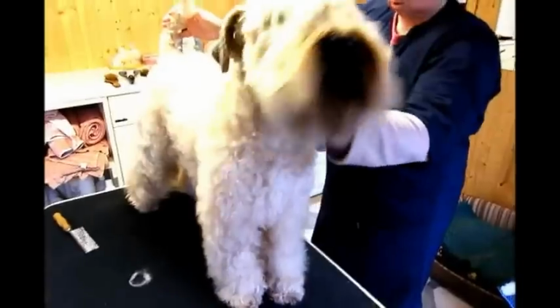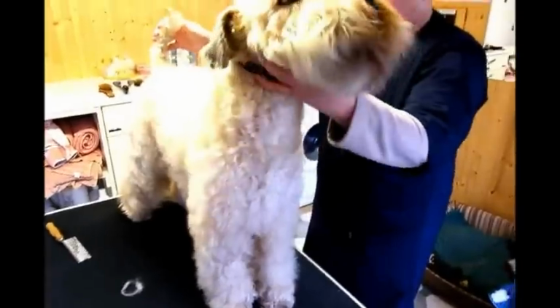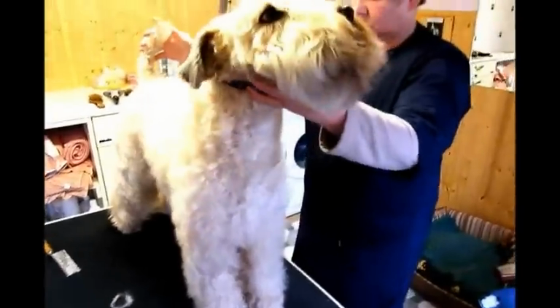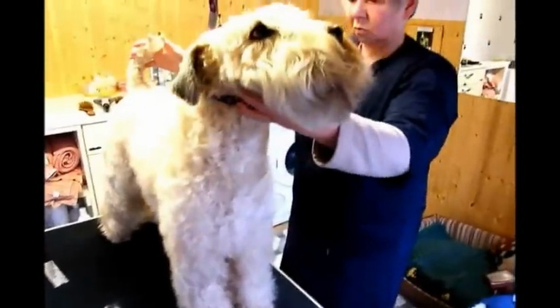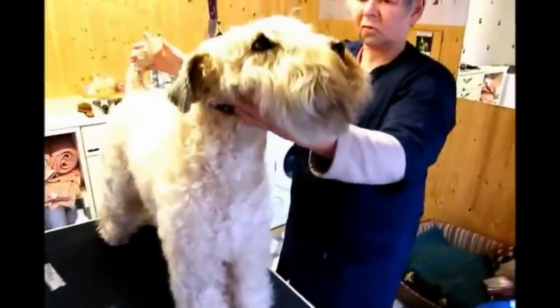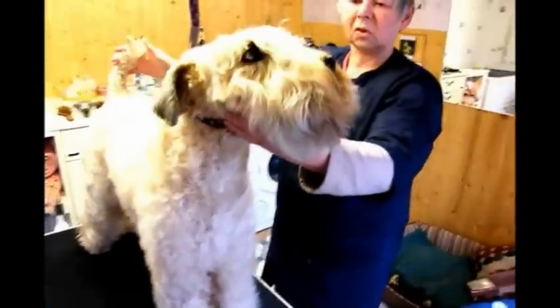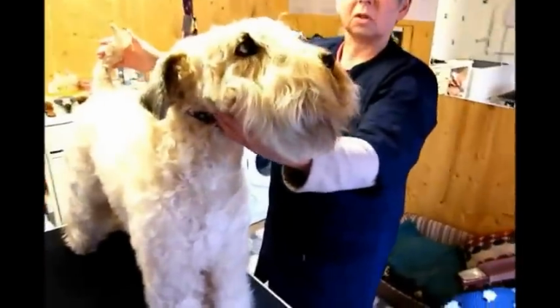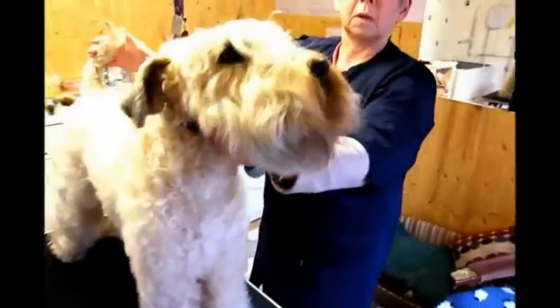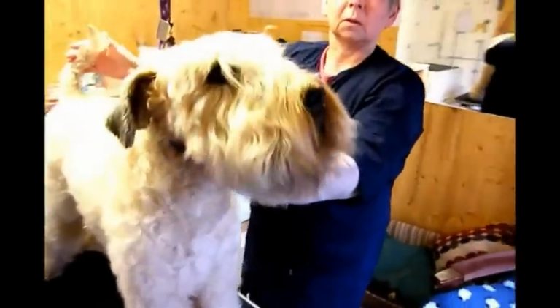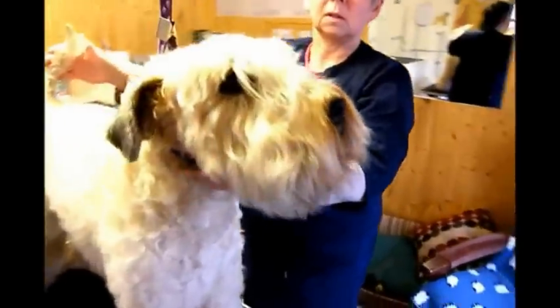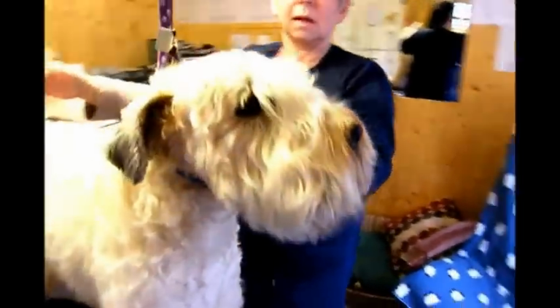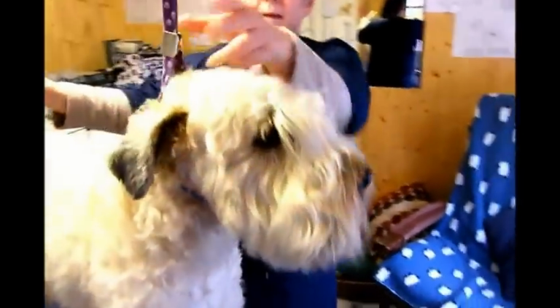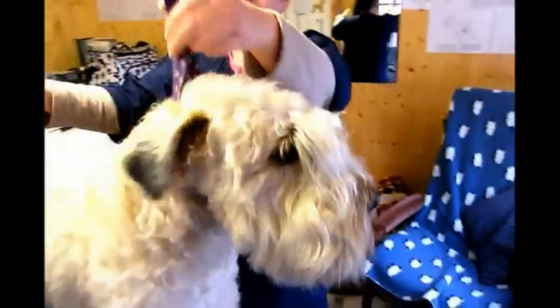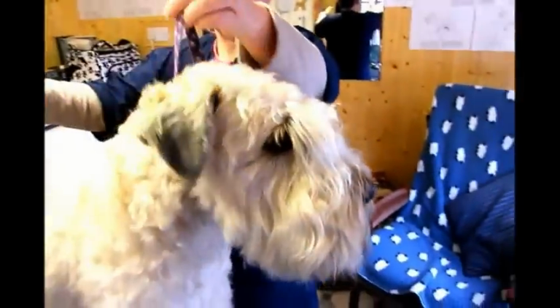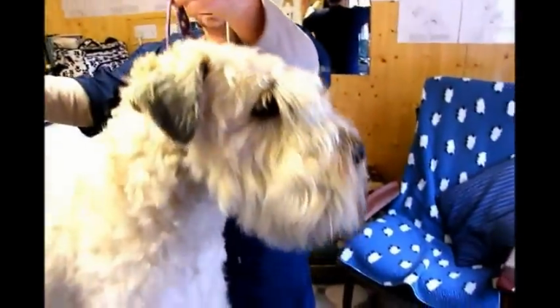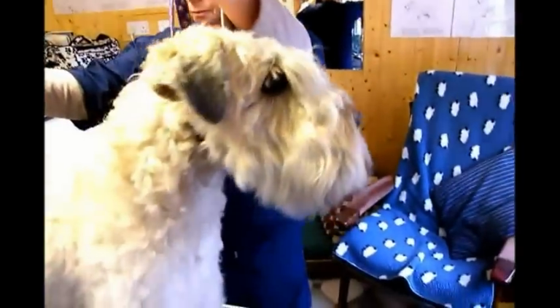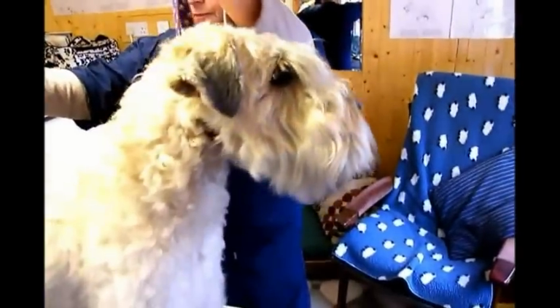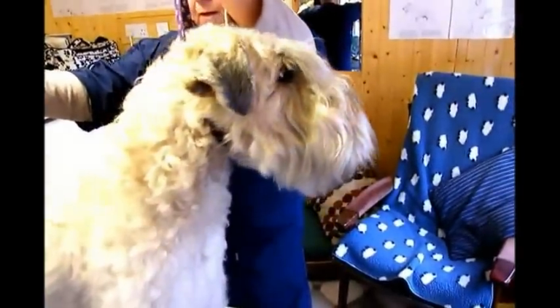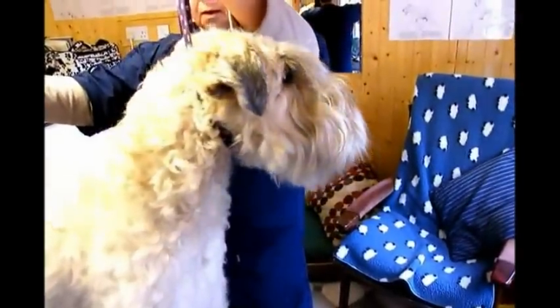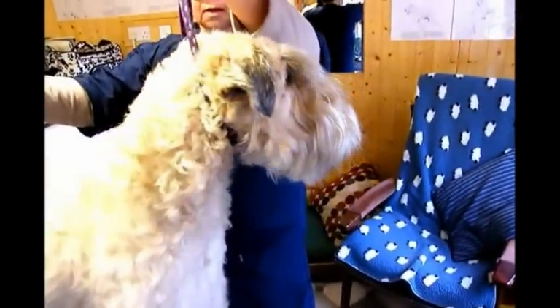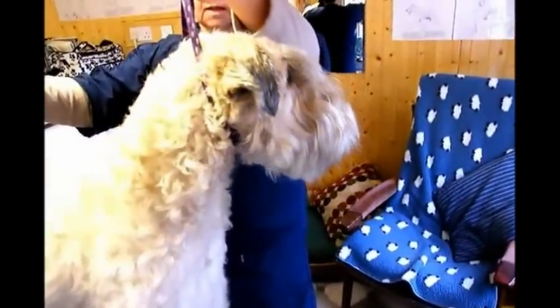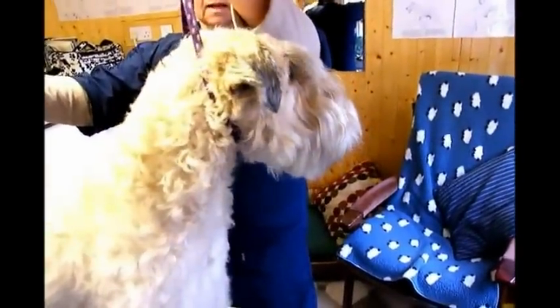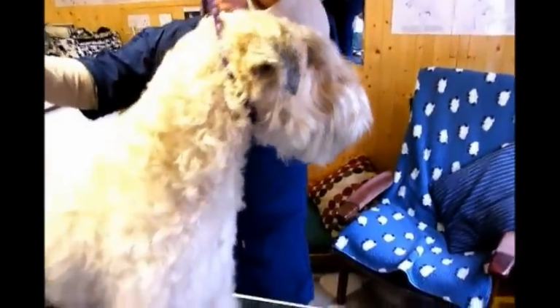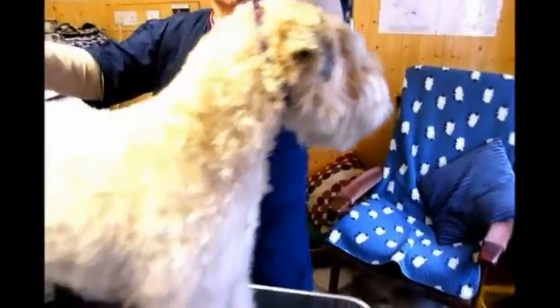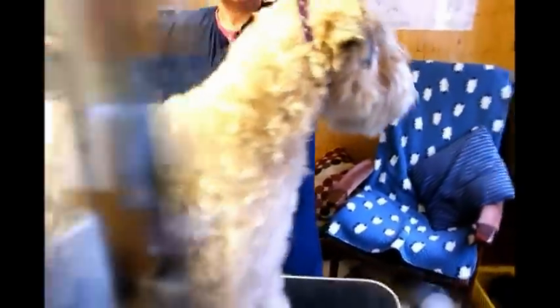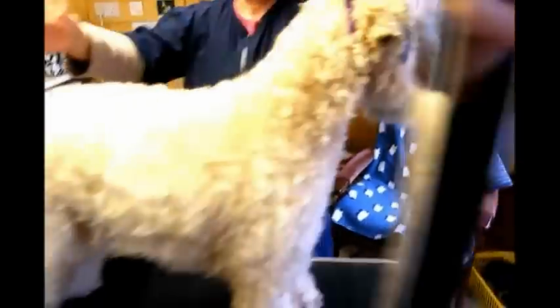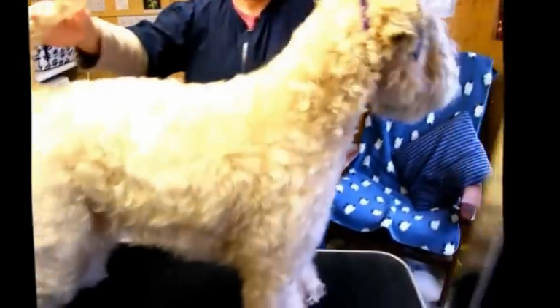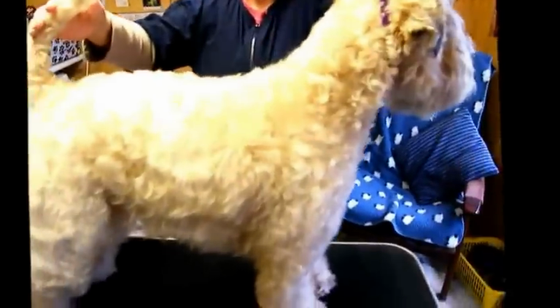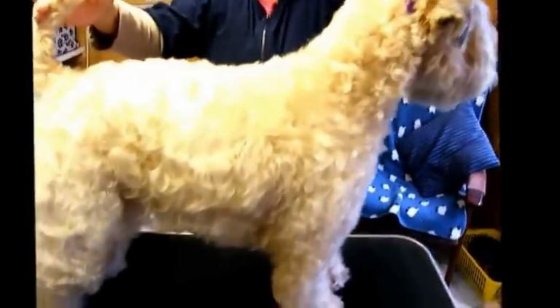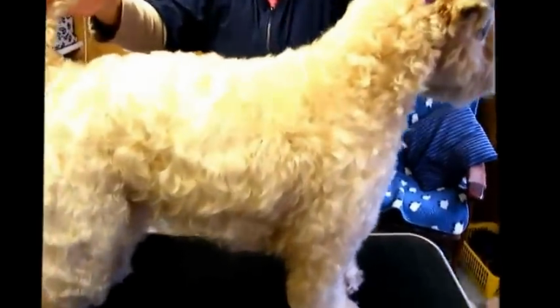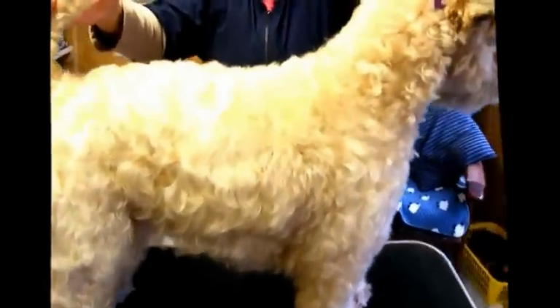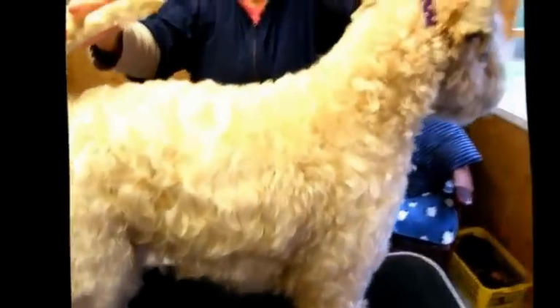So Ruffle is our model today — nine years old in January.